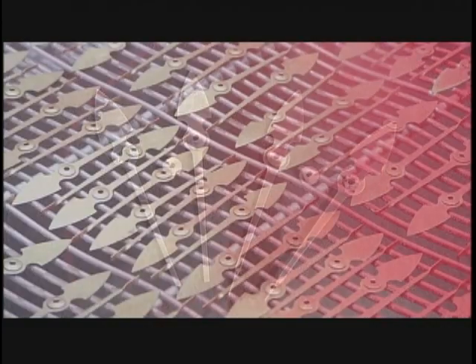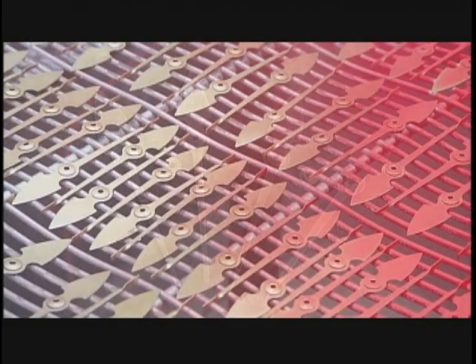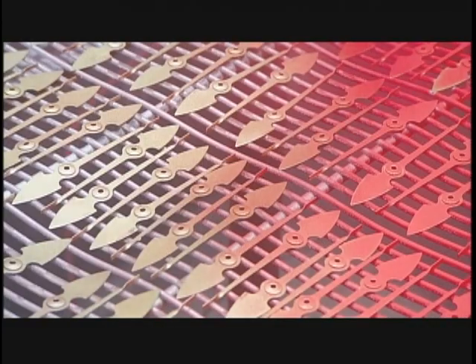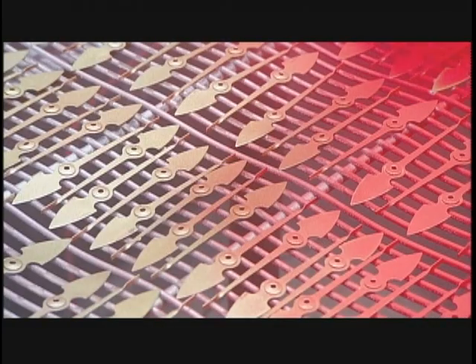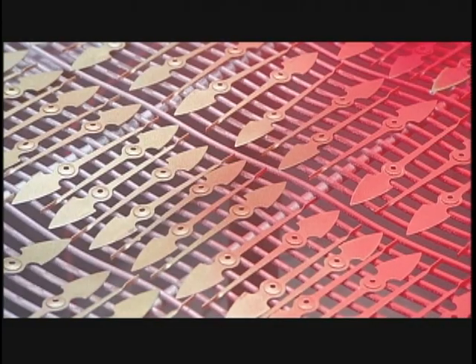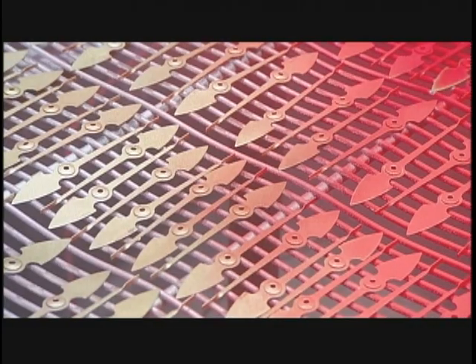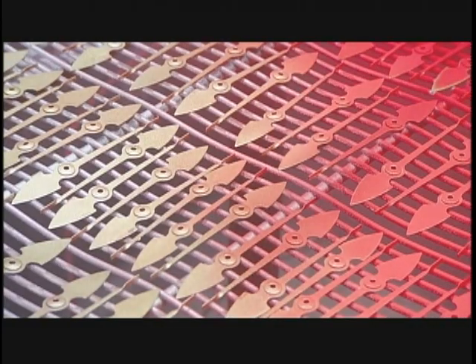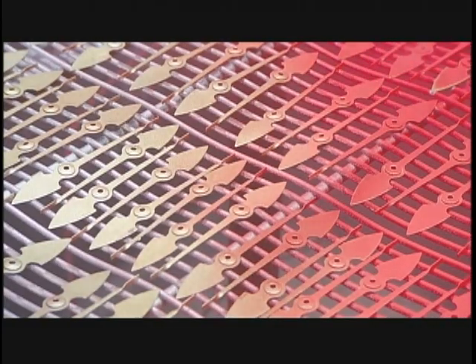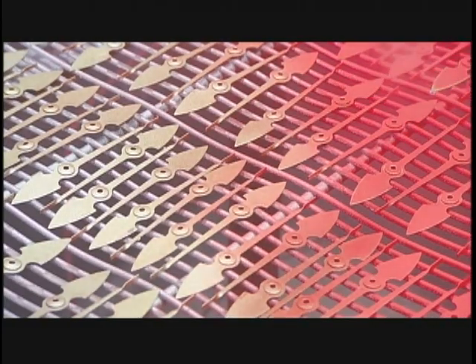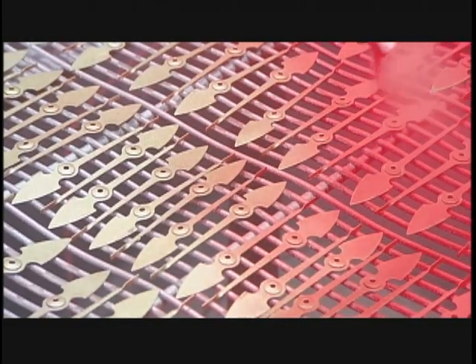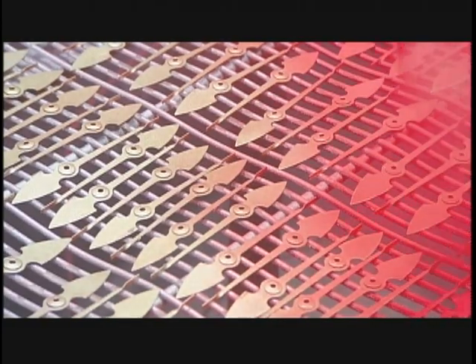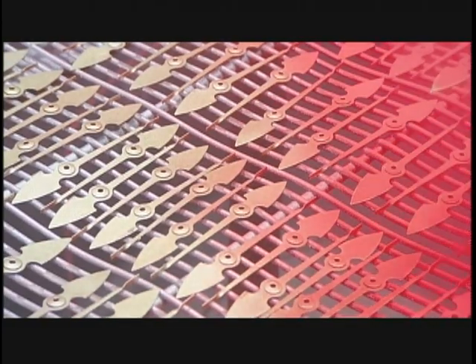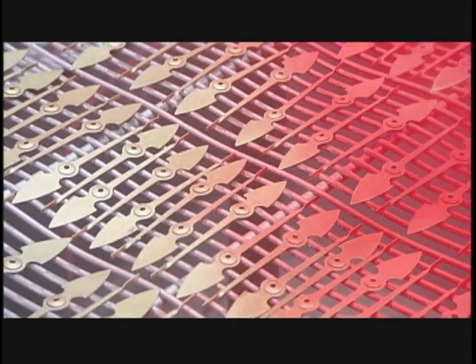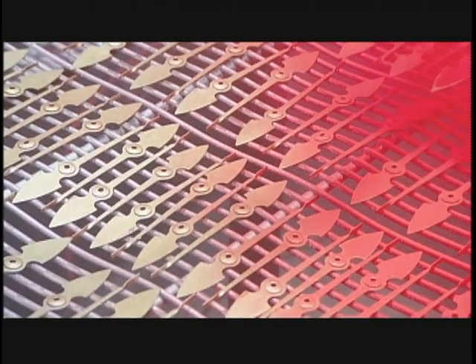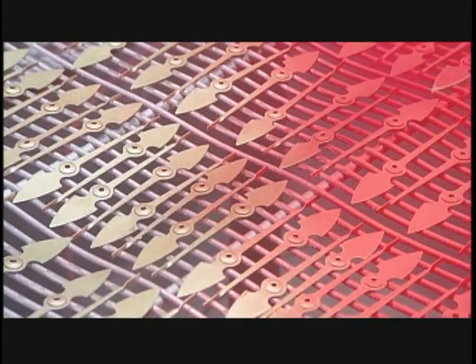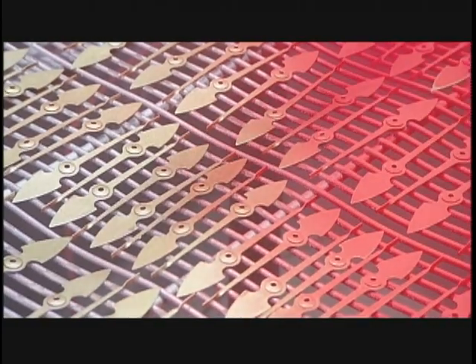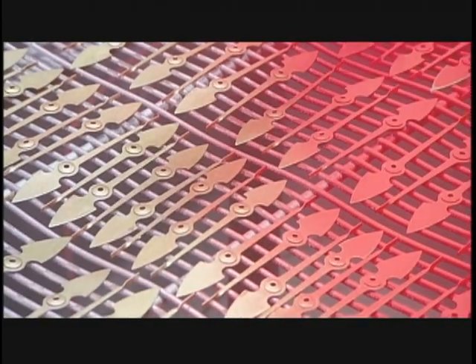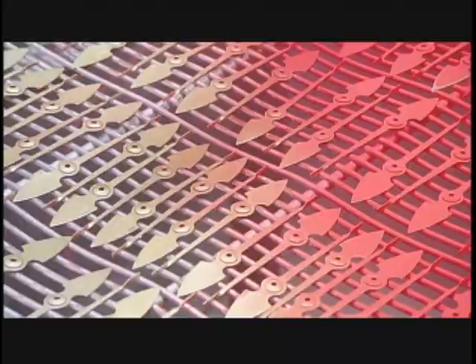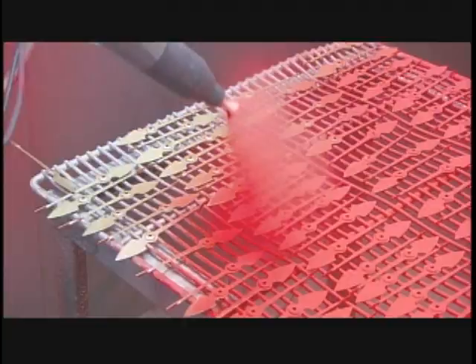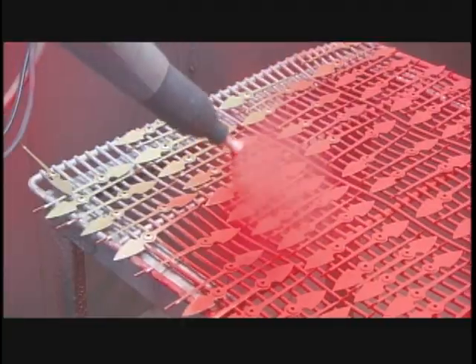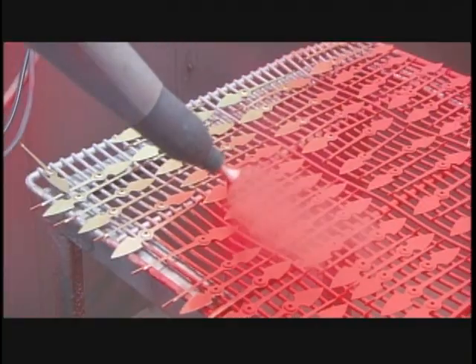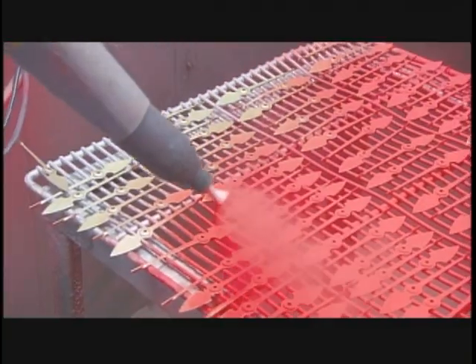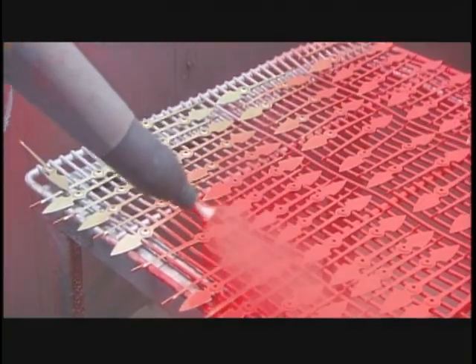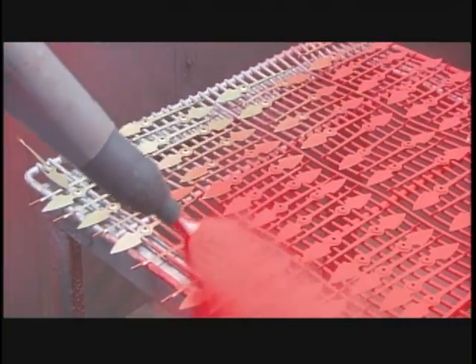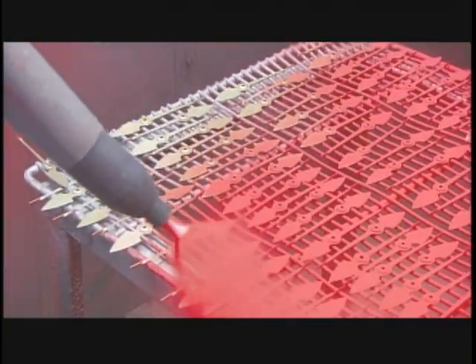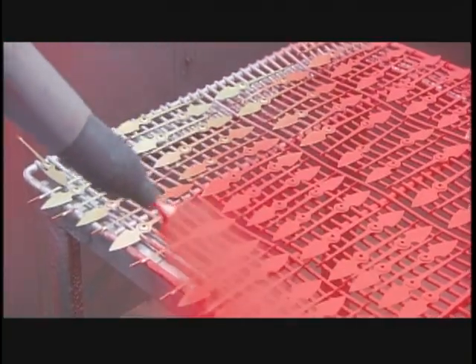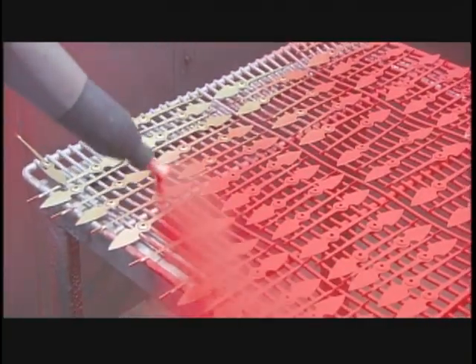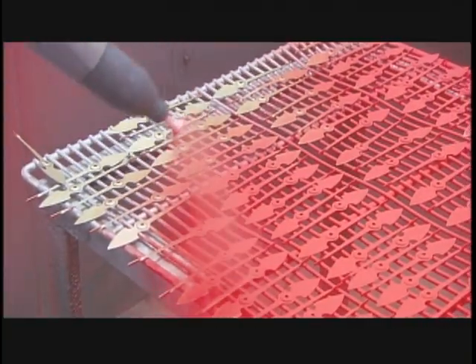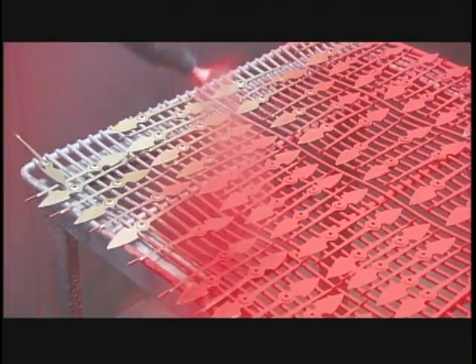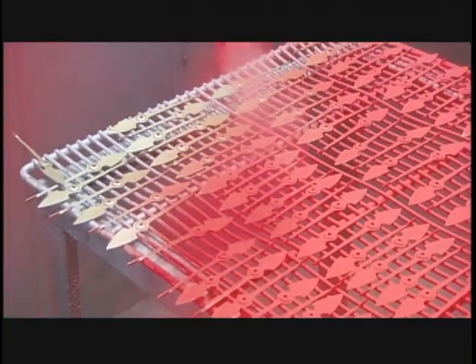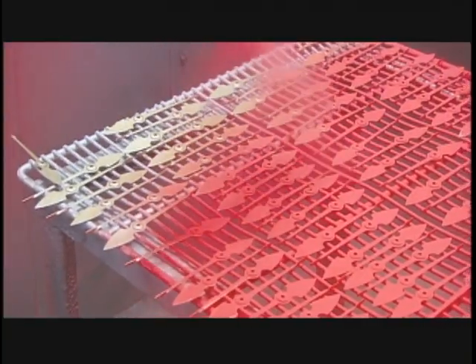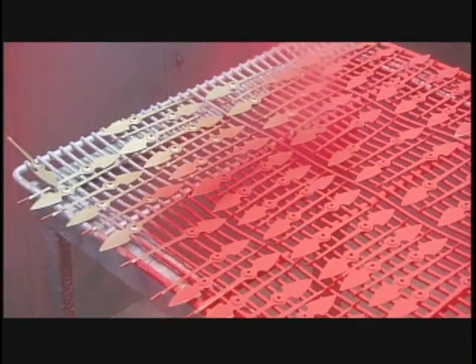Next, a coat of red paint, so the pointer will stand out against the black and white face.